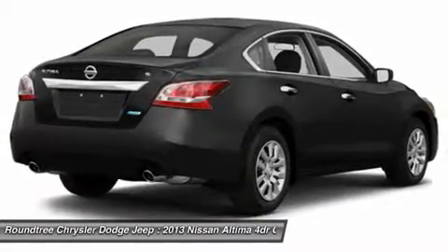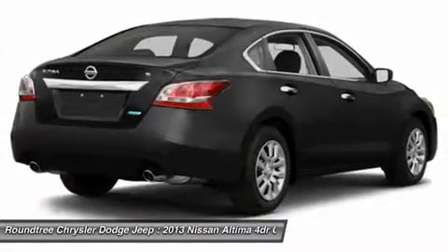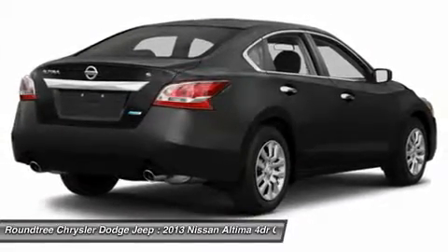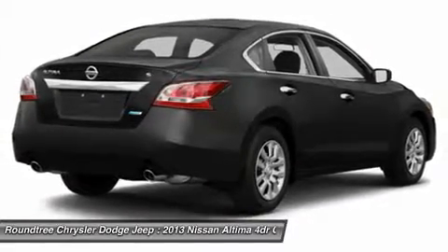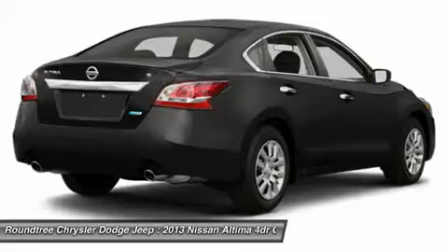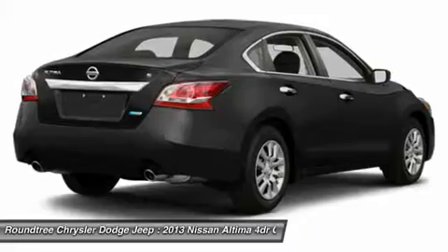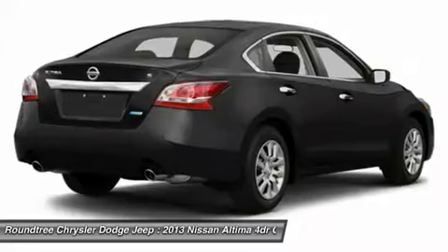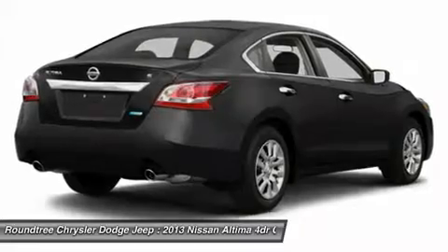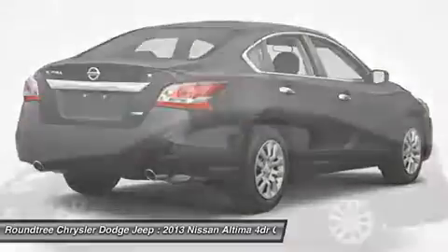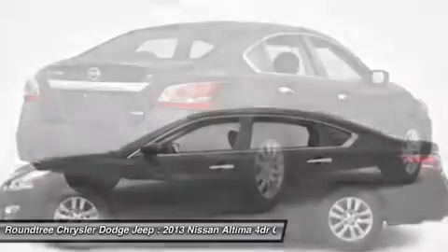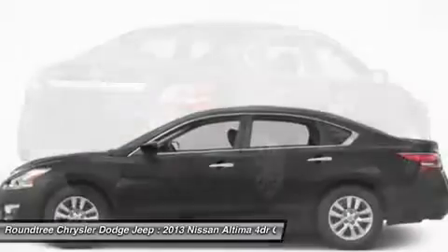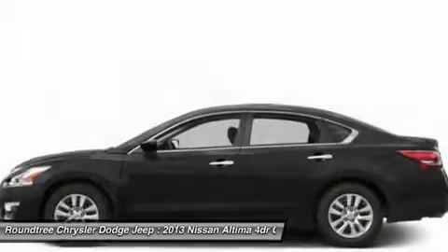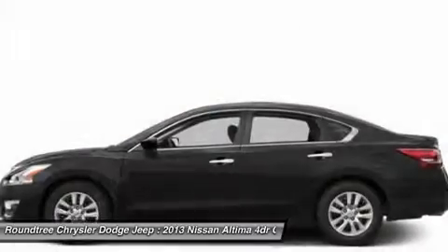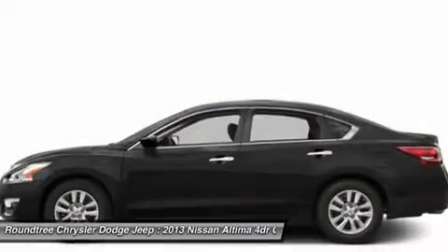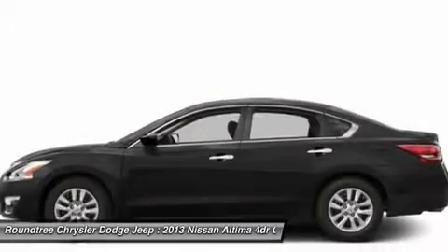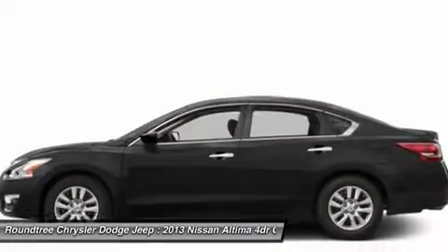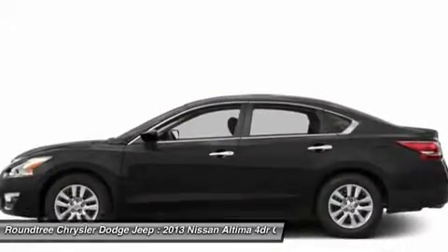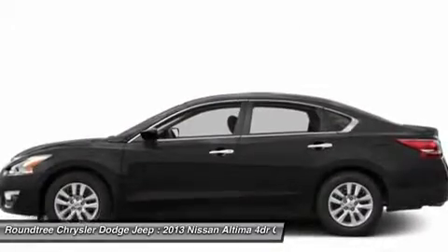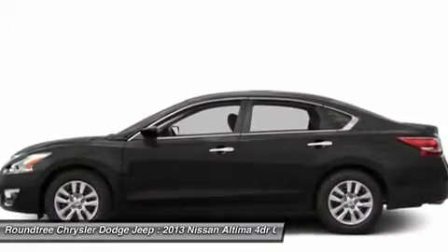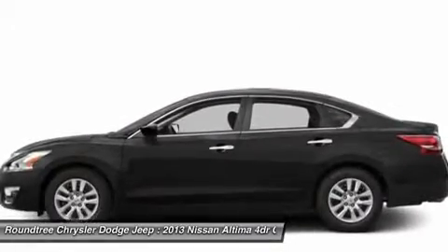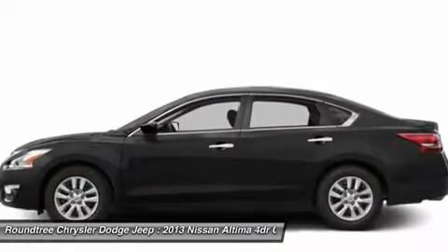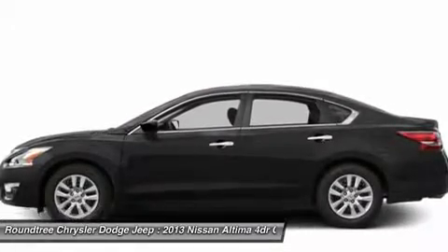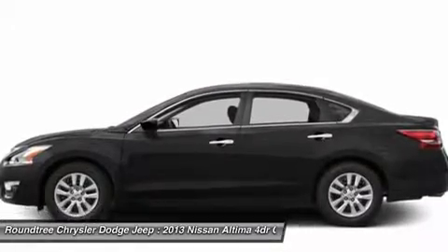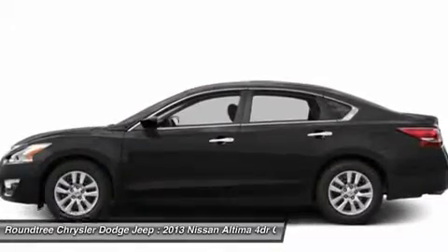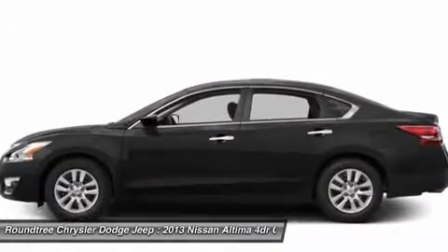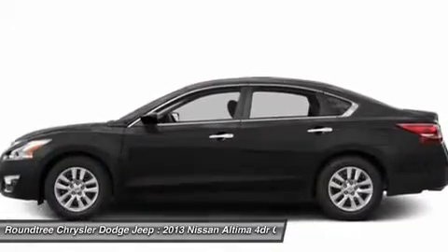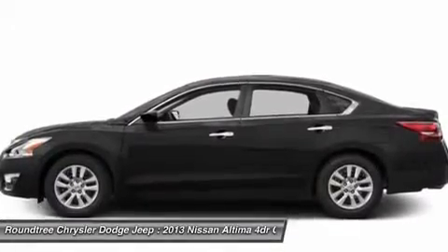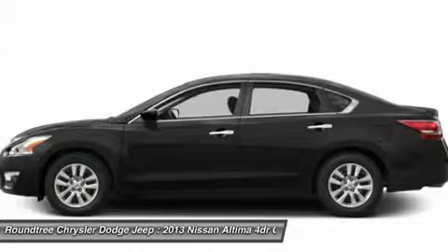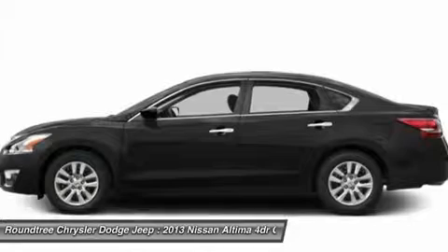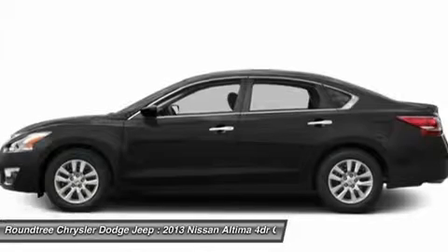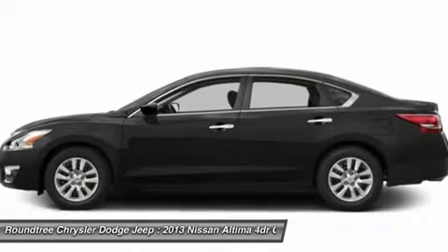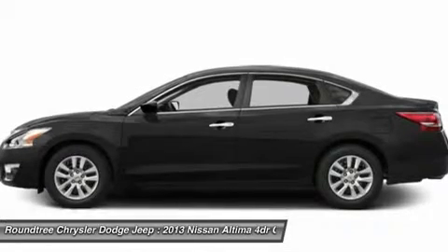Air conditioning, power steering, adjustable steering wheel, driver airbag, keyless start, keyless entry.